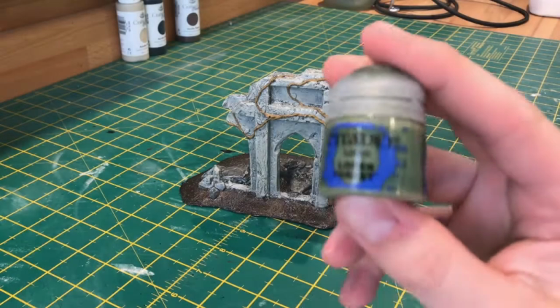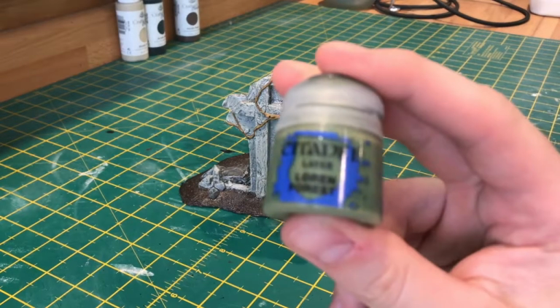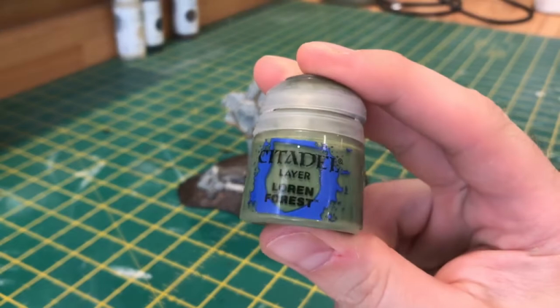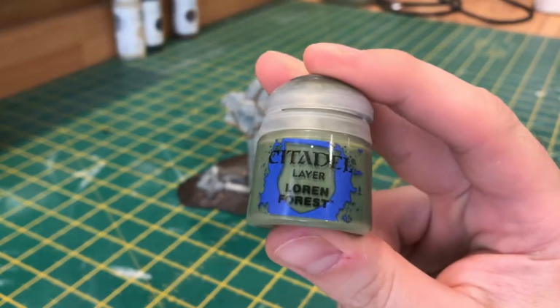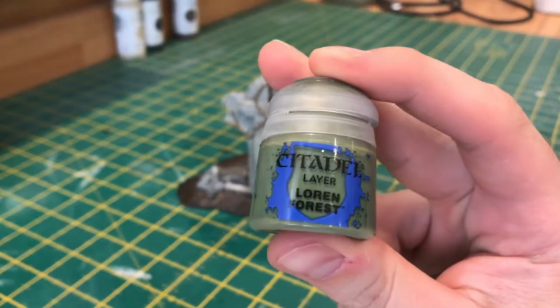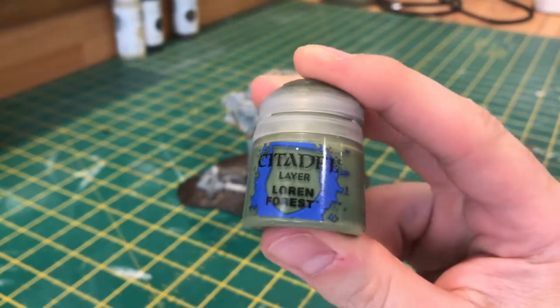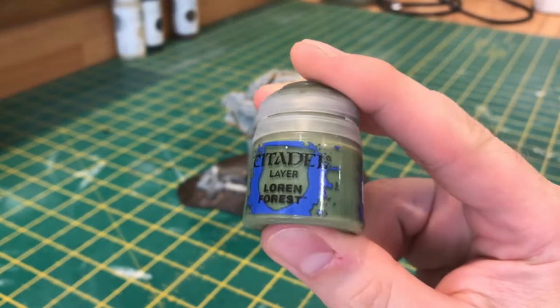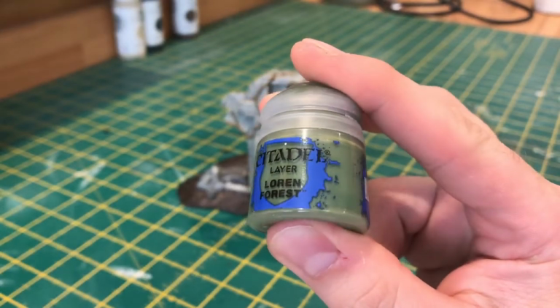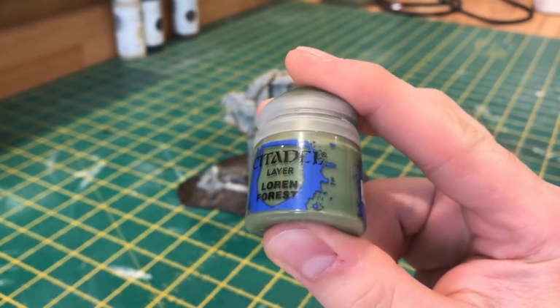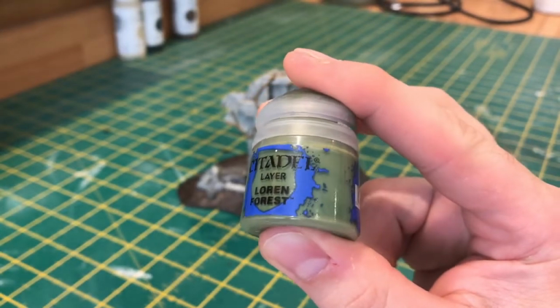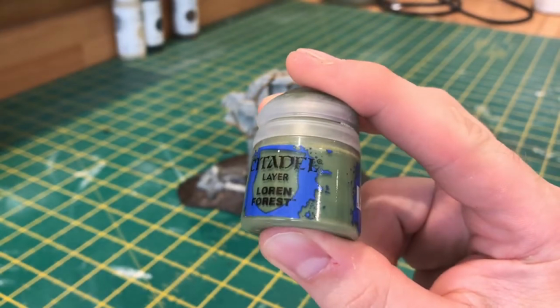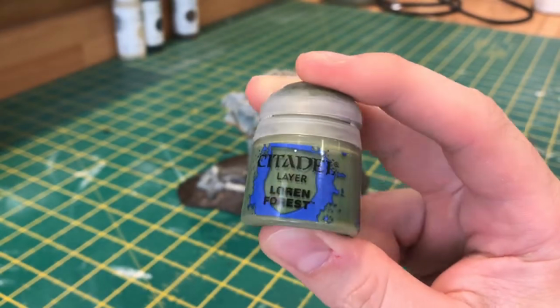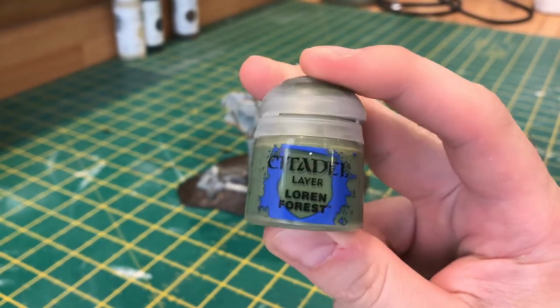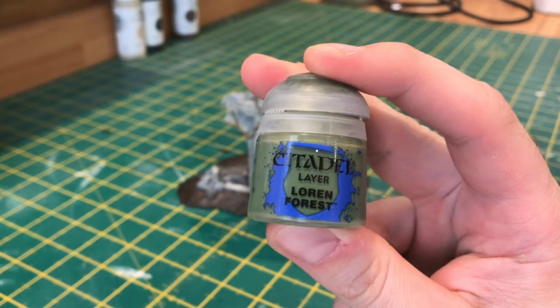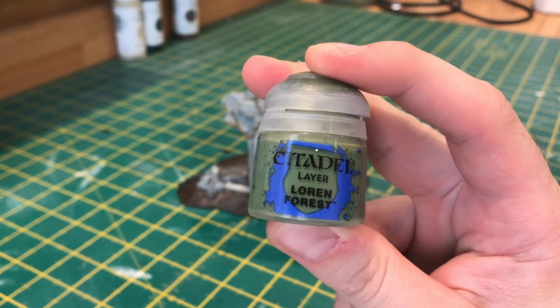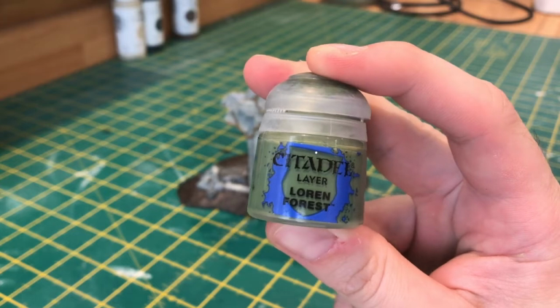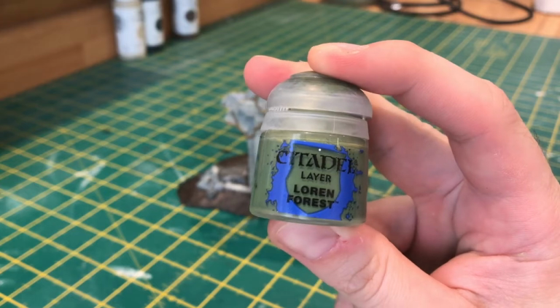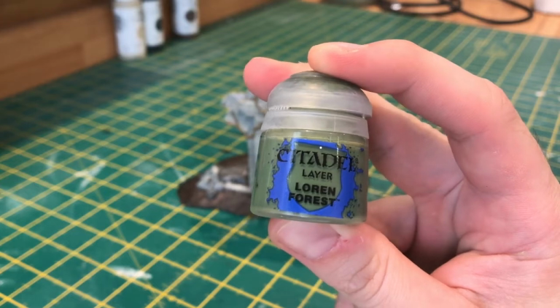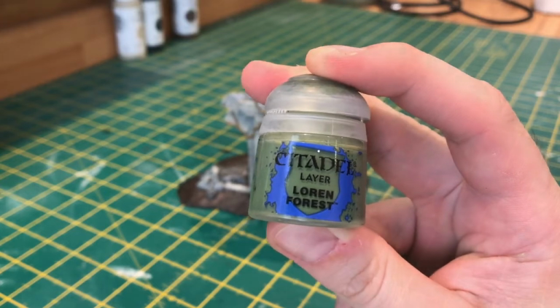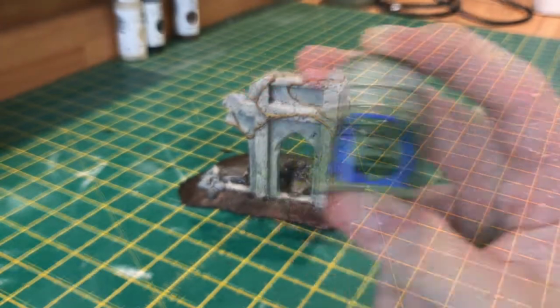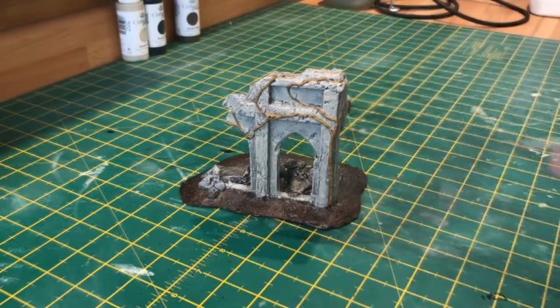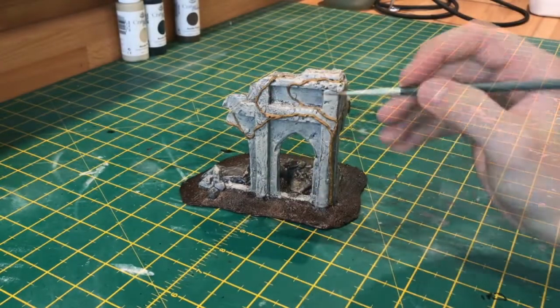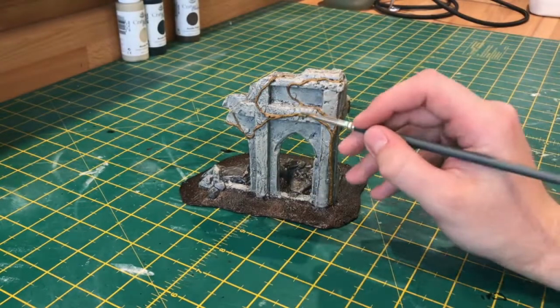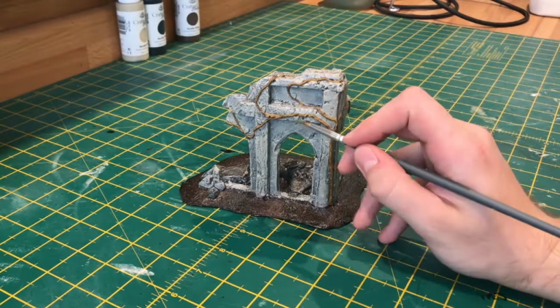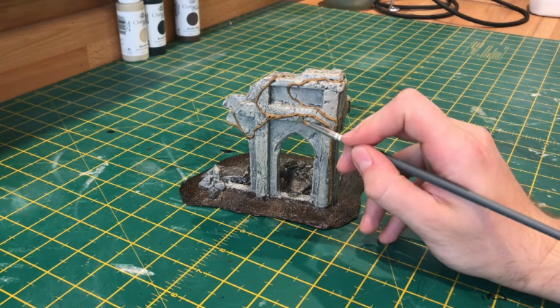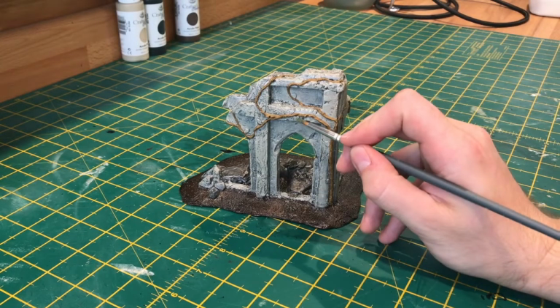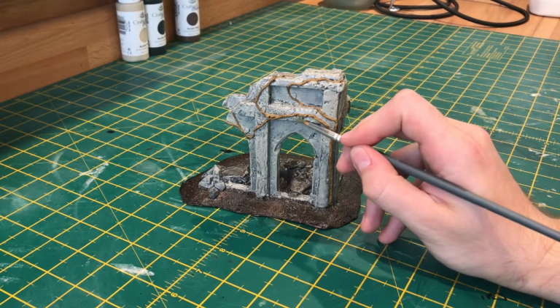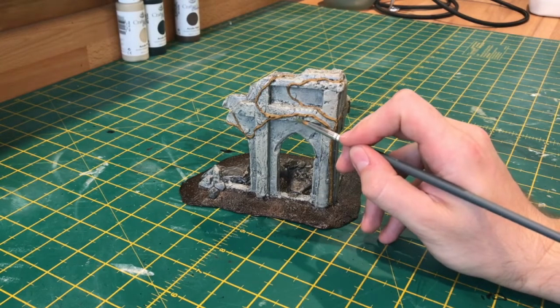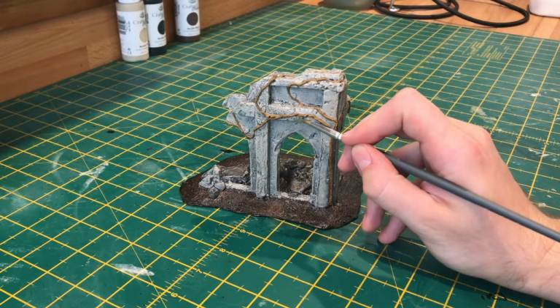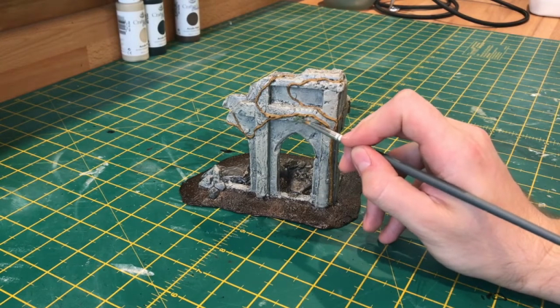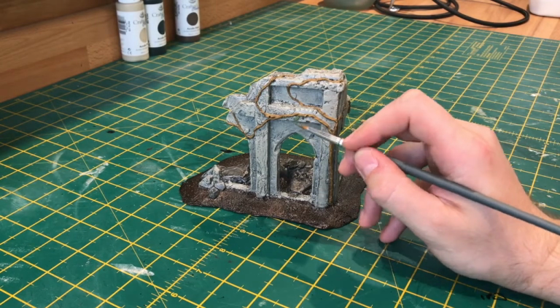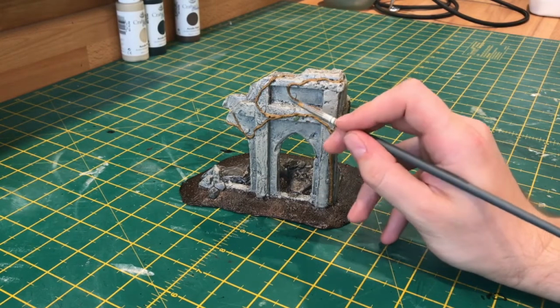For the leaves, I'm using Lauren Forest, and it's just a case of picking them all out with this colour.